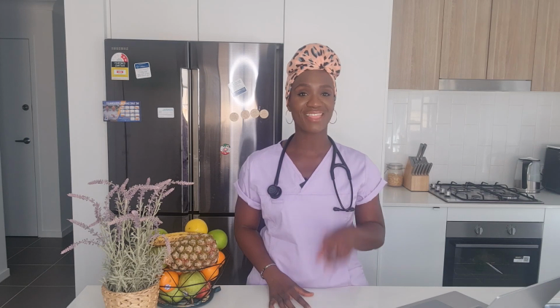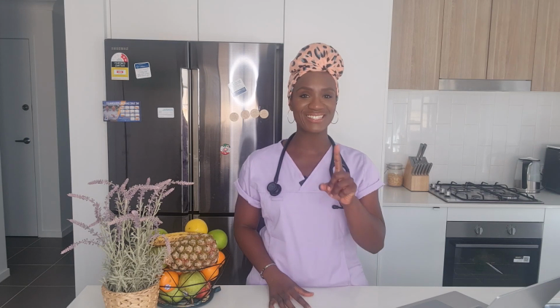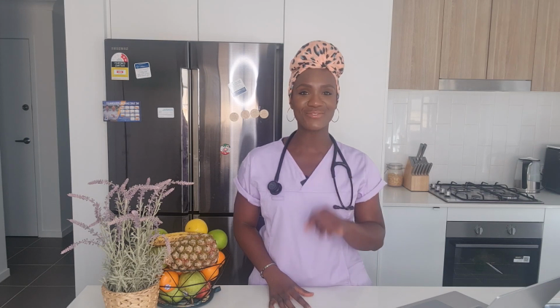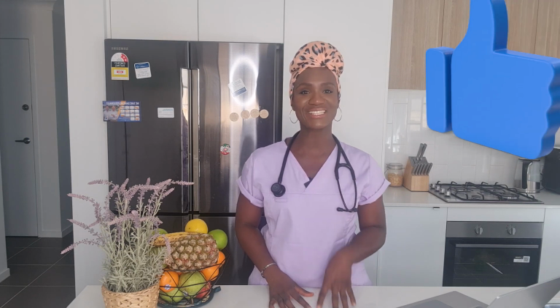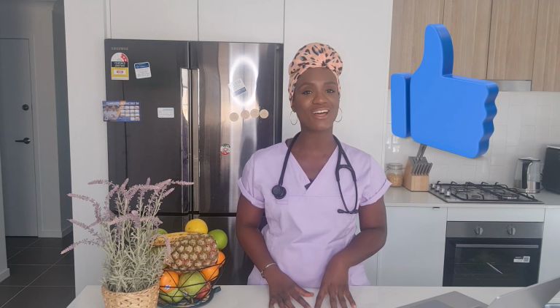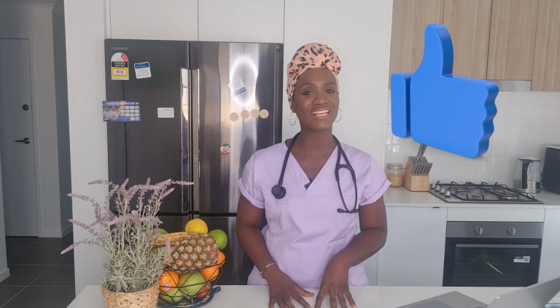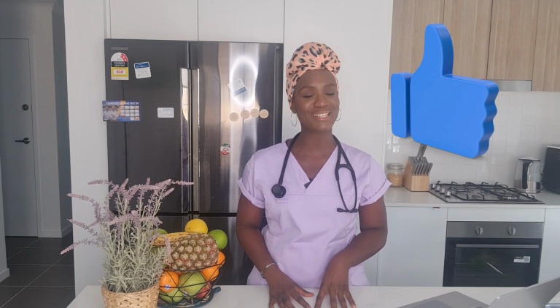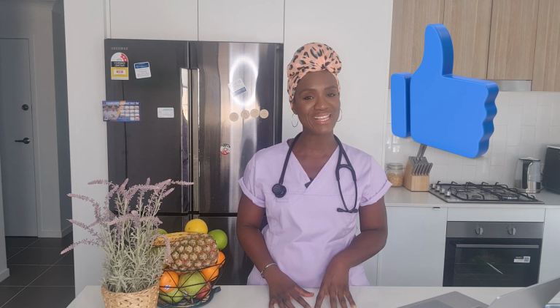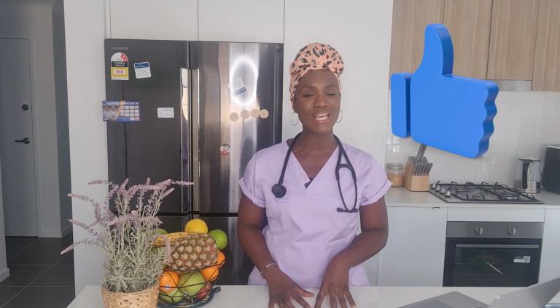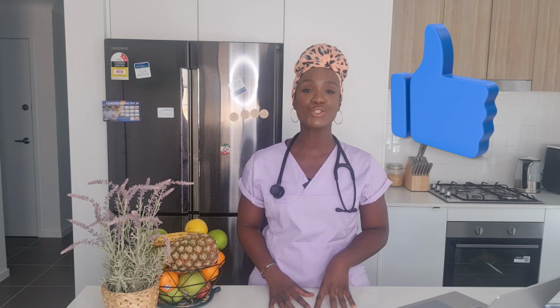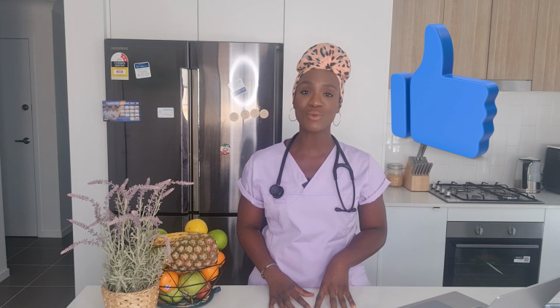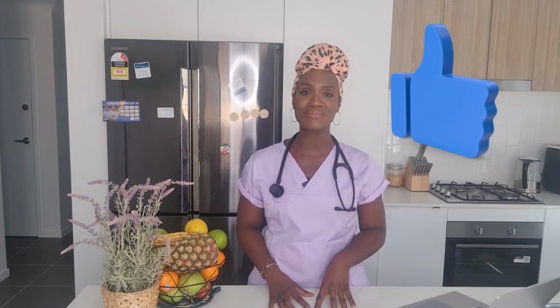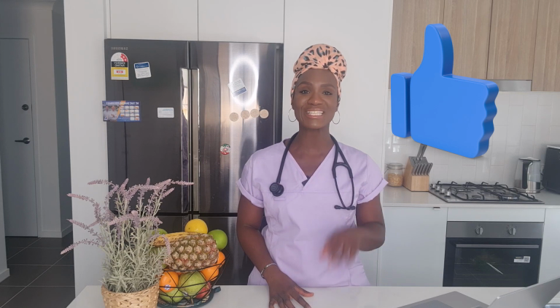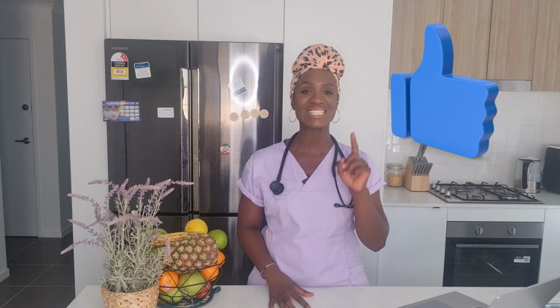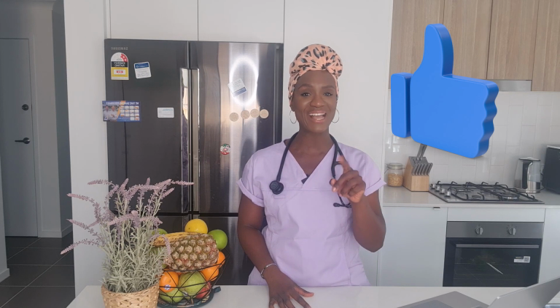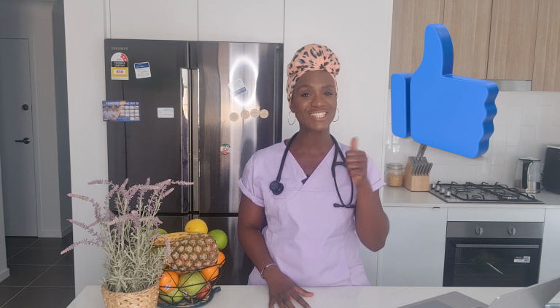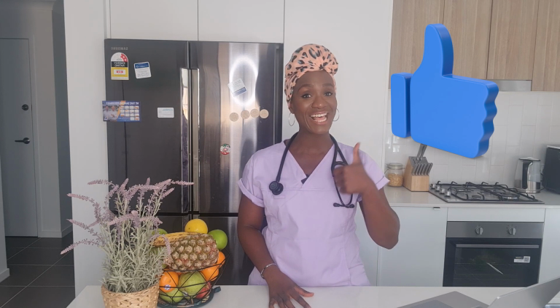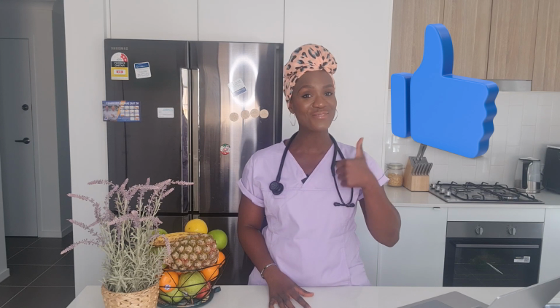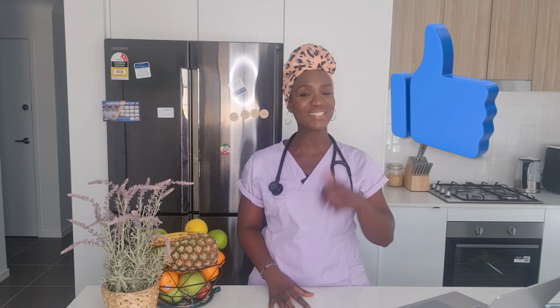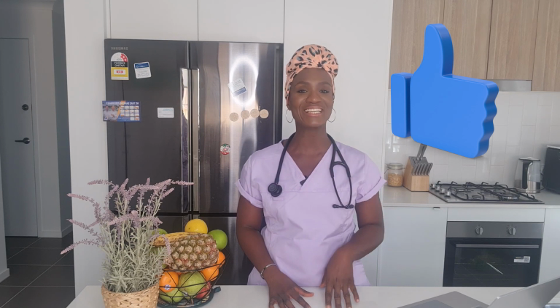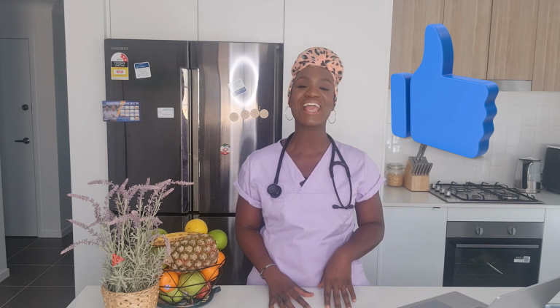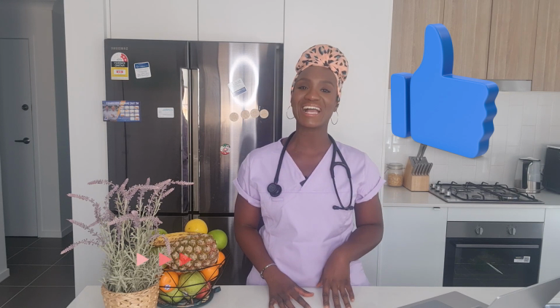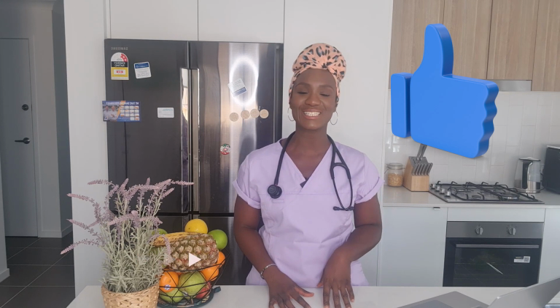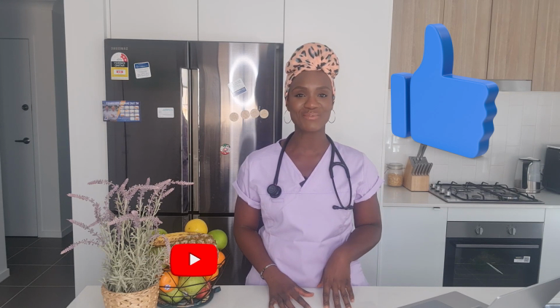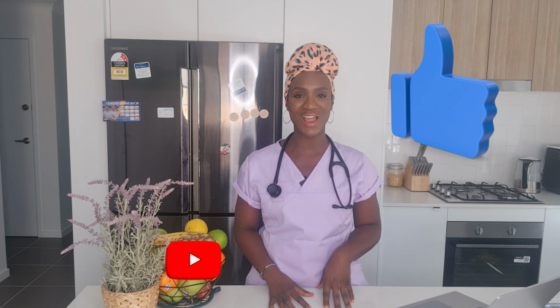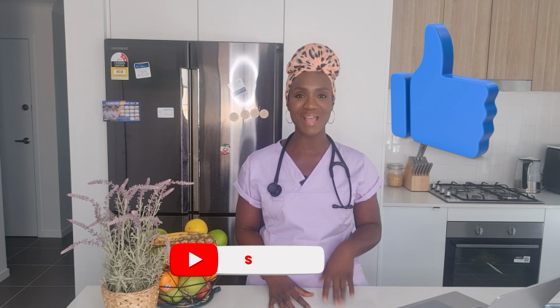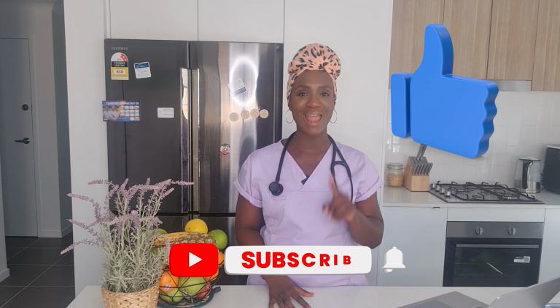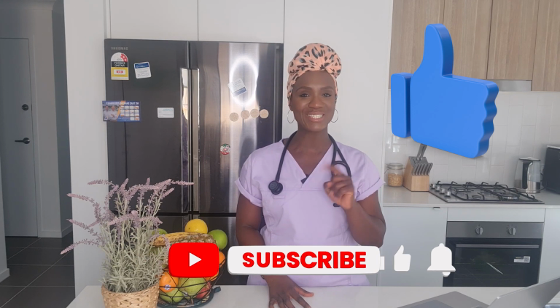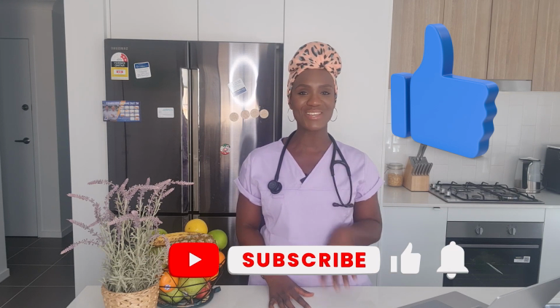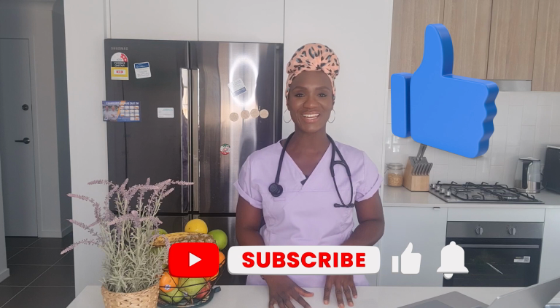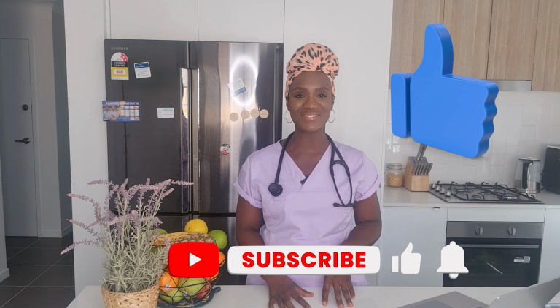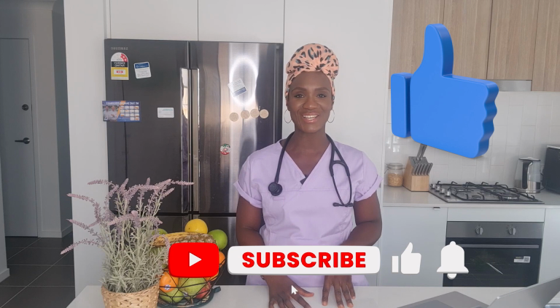That's it for this health snippet. Do remember to smash the like button and to subscribe, and we'll see you in our next video.